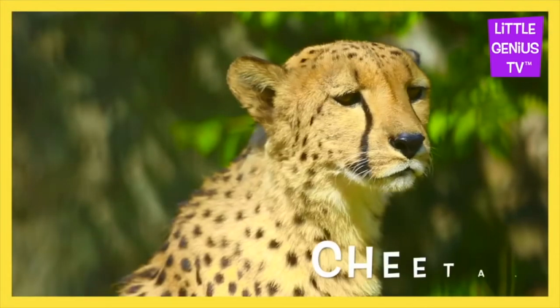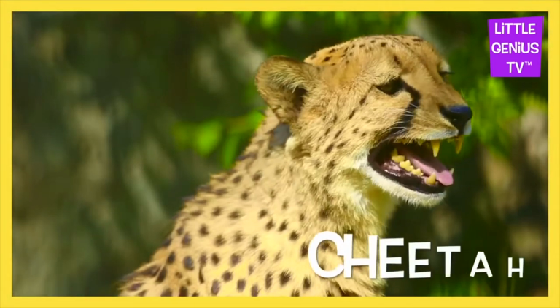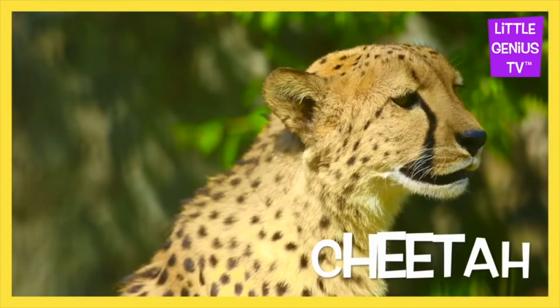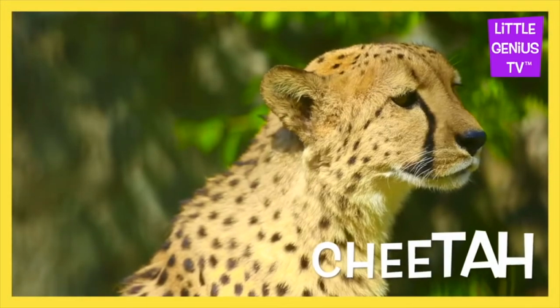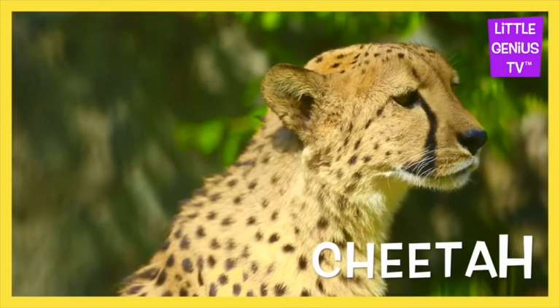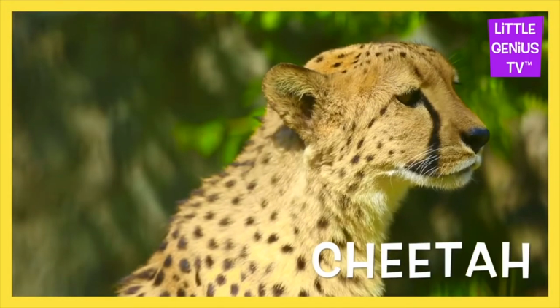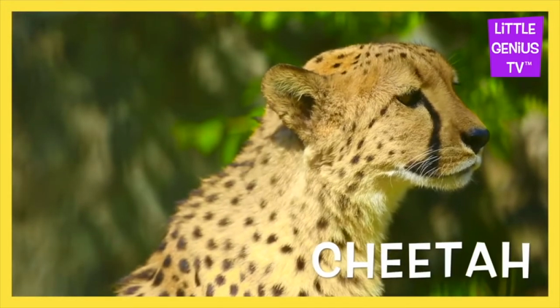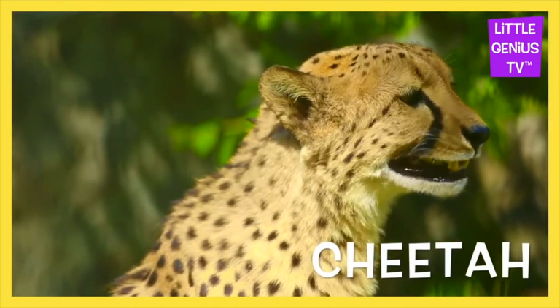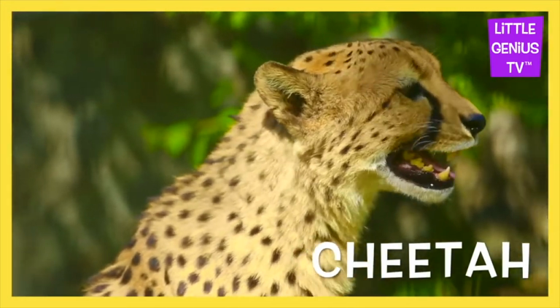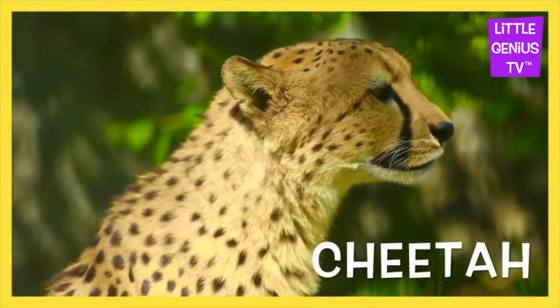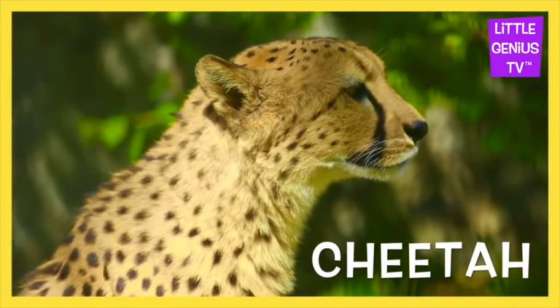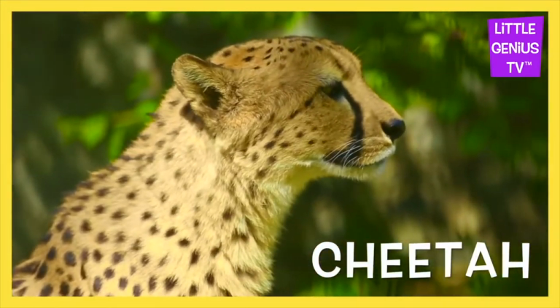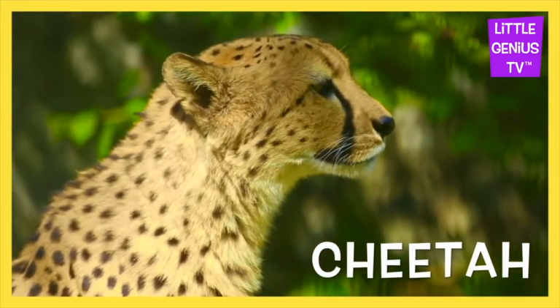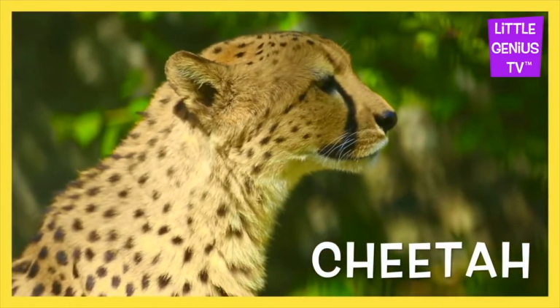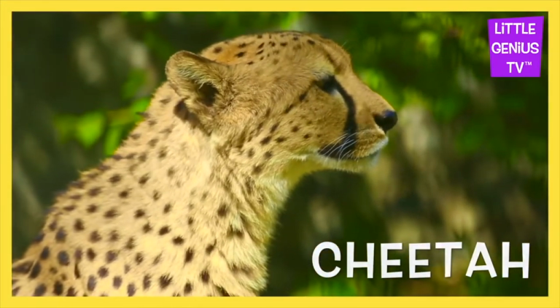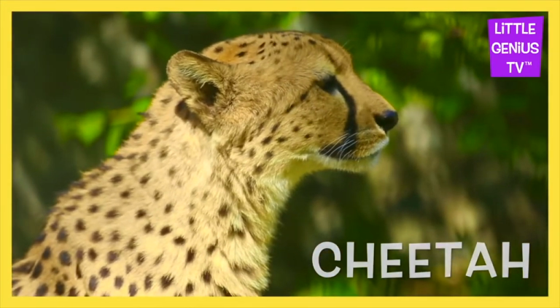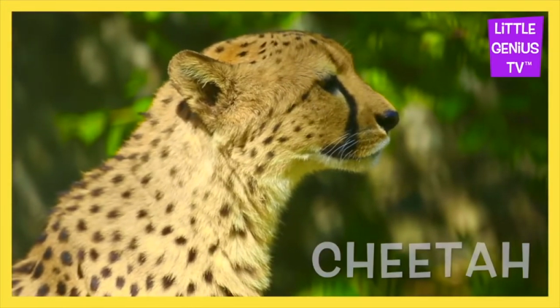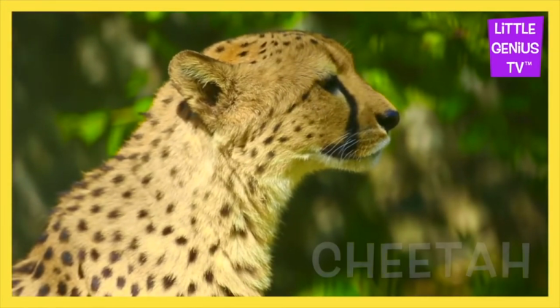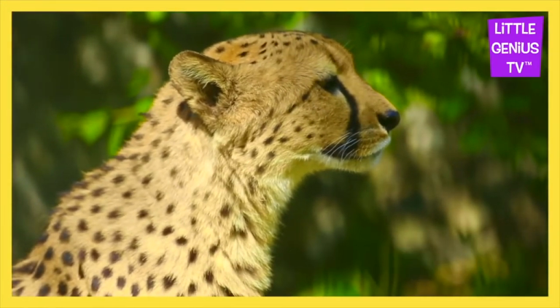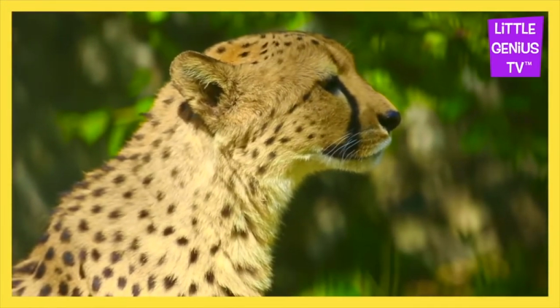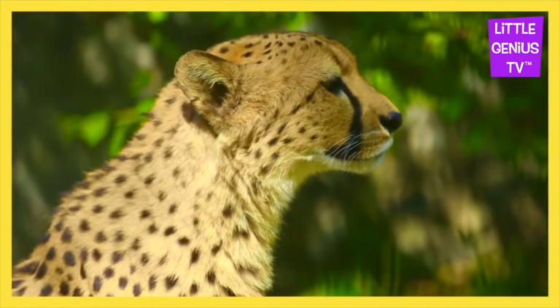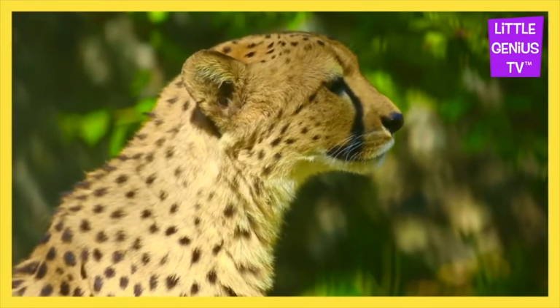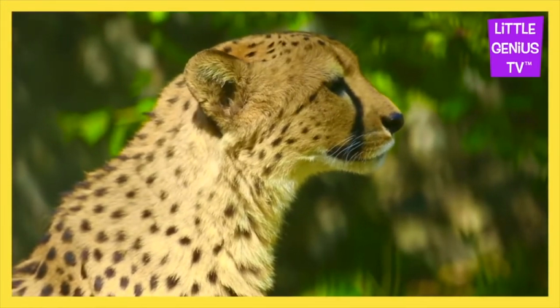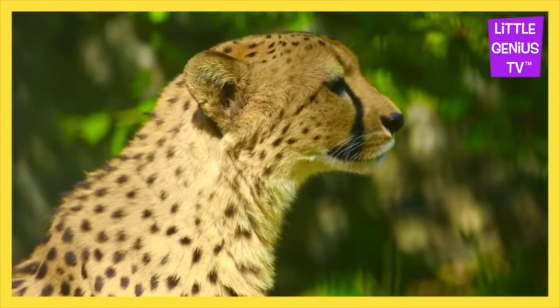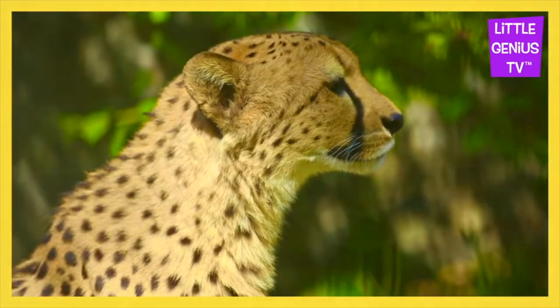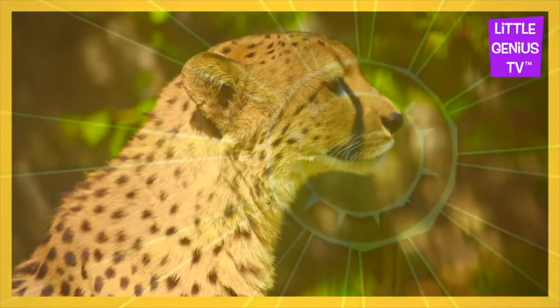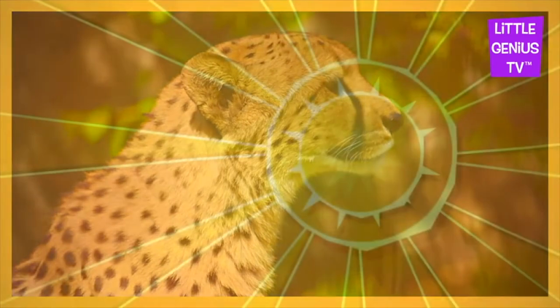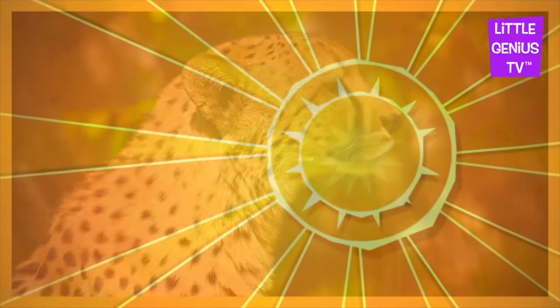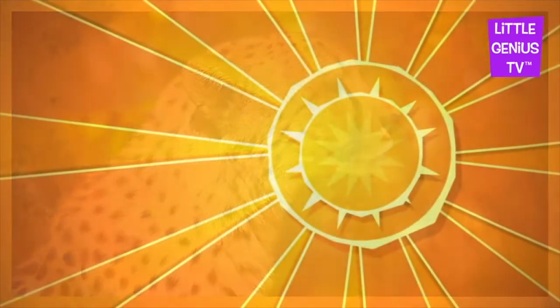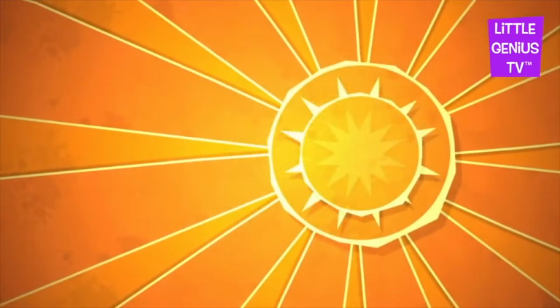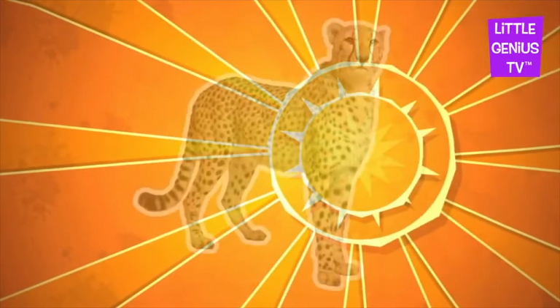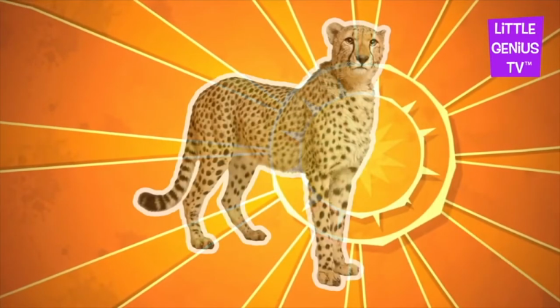Cheetah. The cheetah is the fastest land animal.